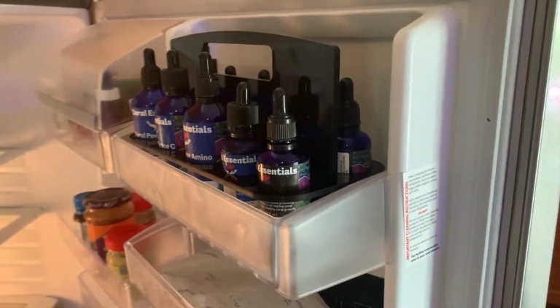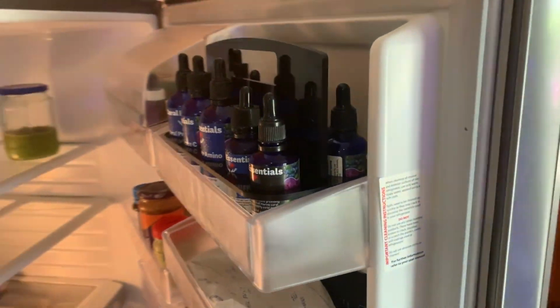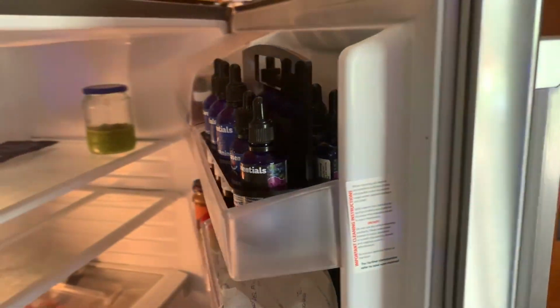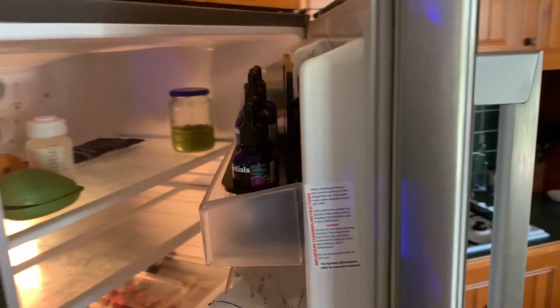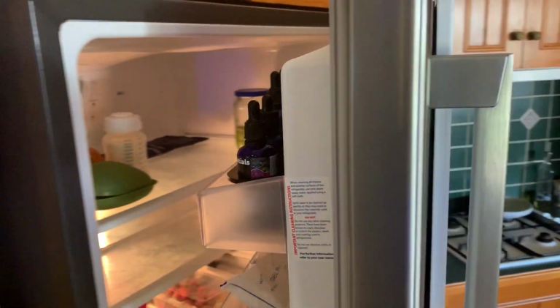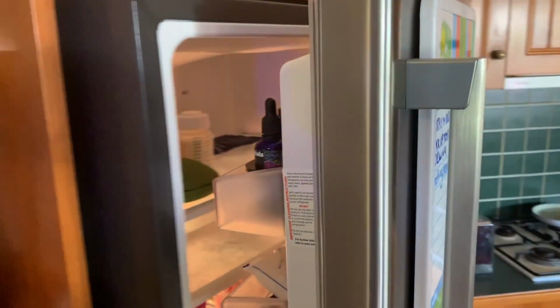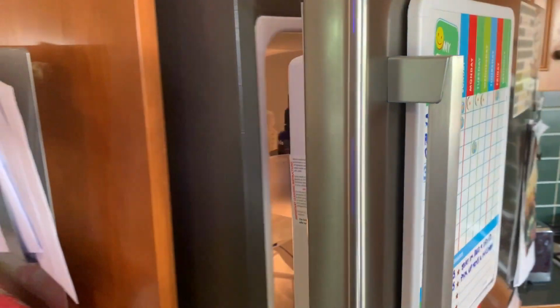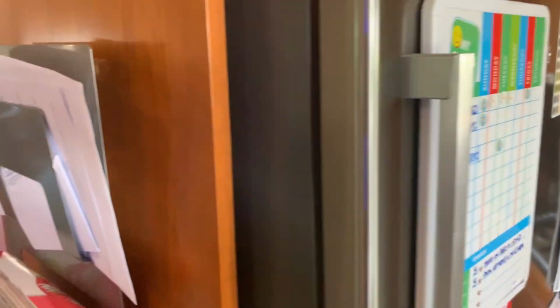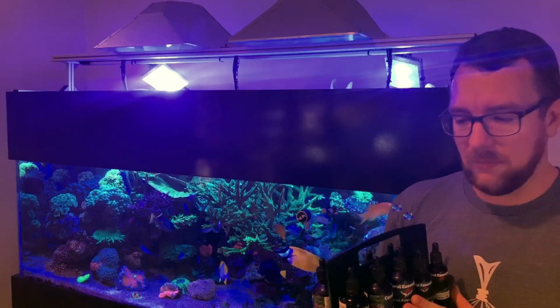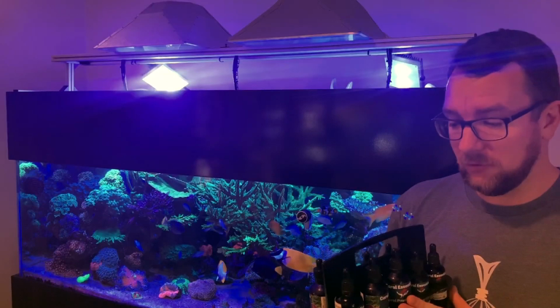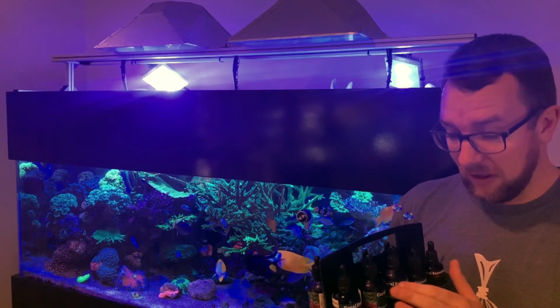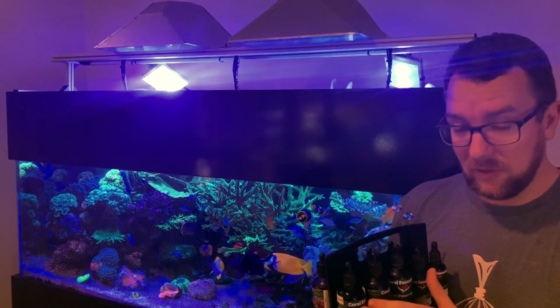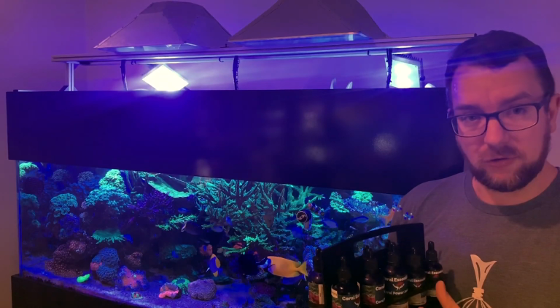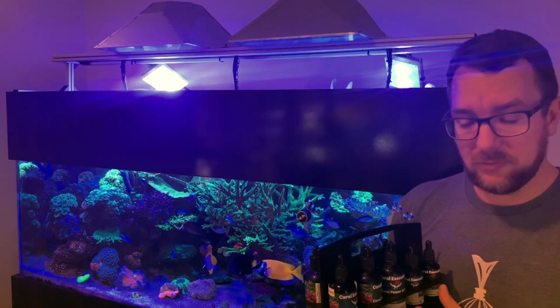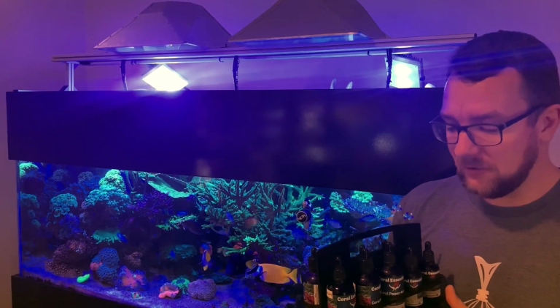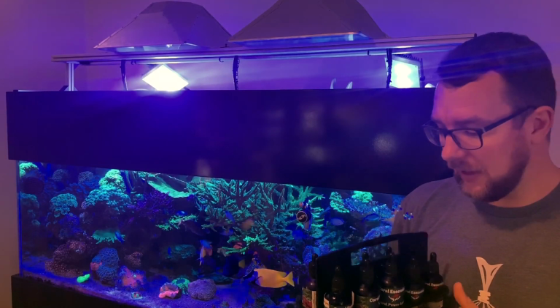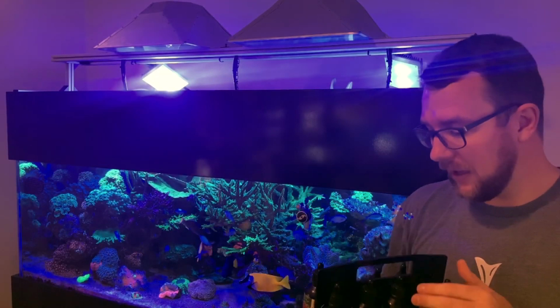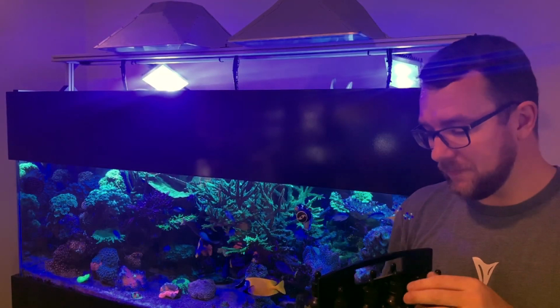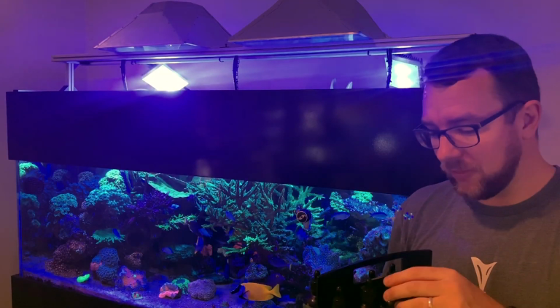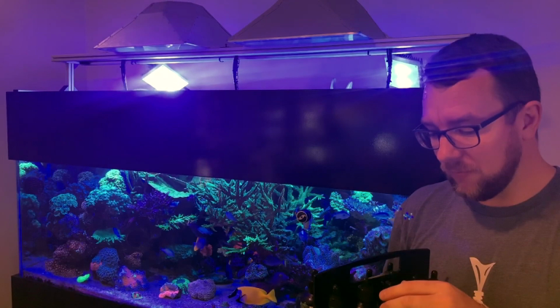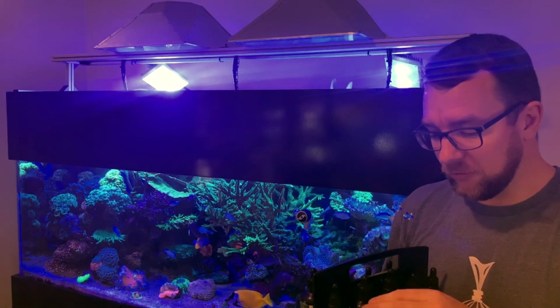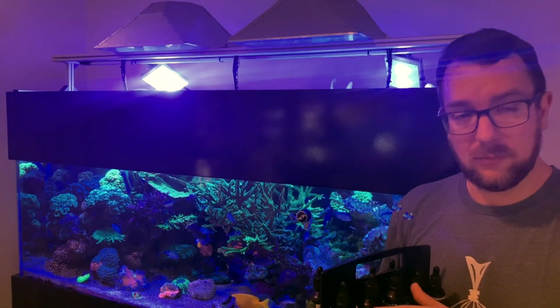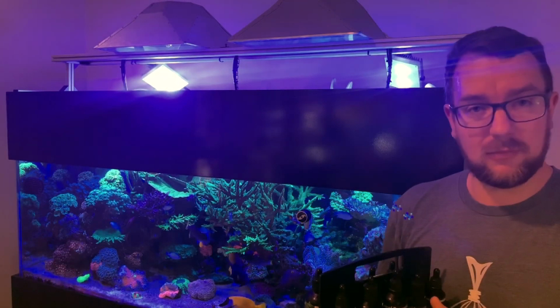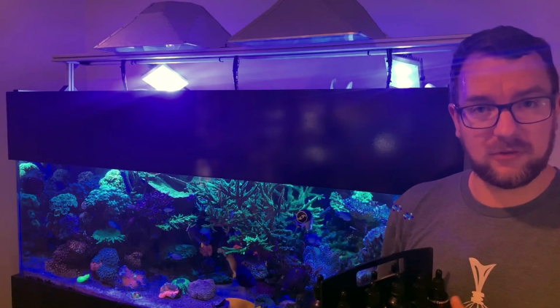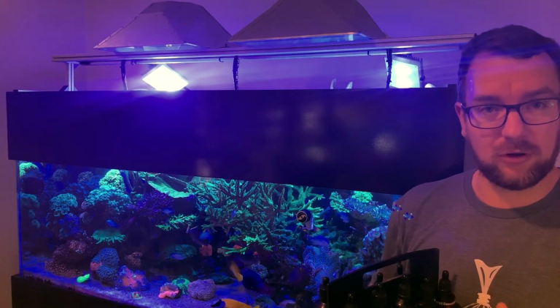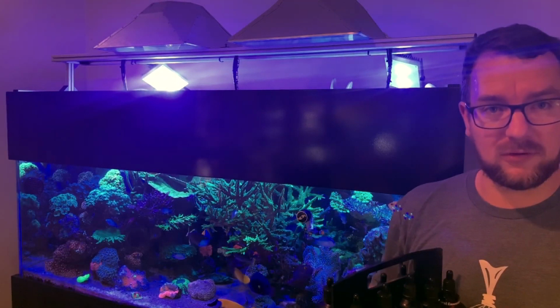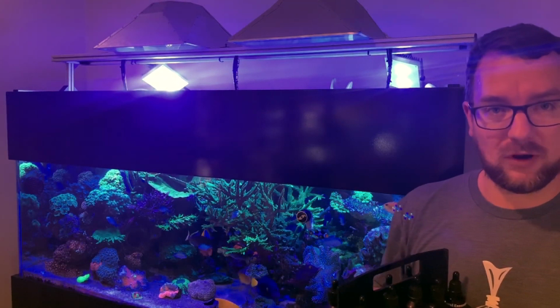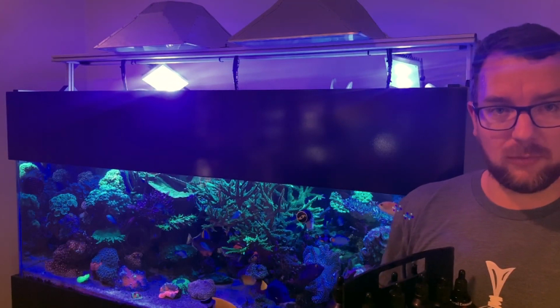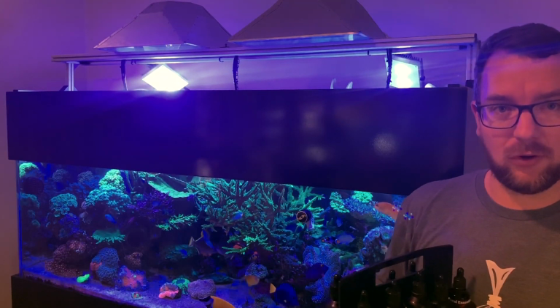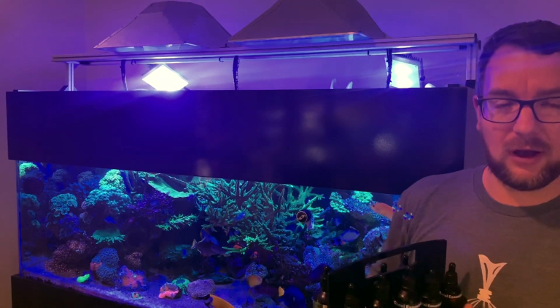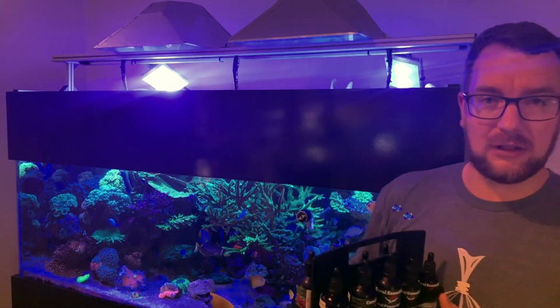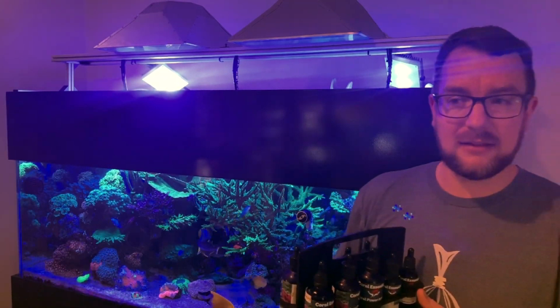I dose all my products in the morning and I do it manually by drops. Most of the products are one drop per 100 litres.